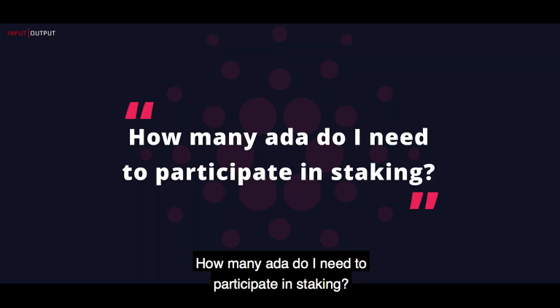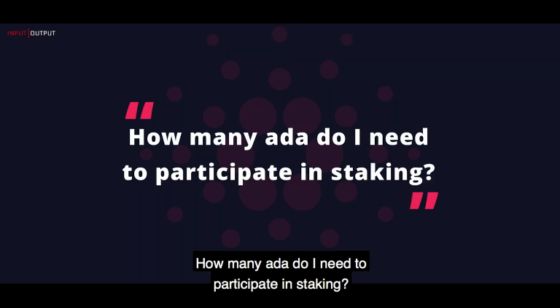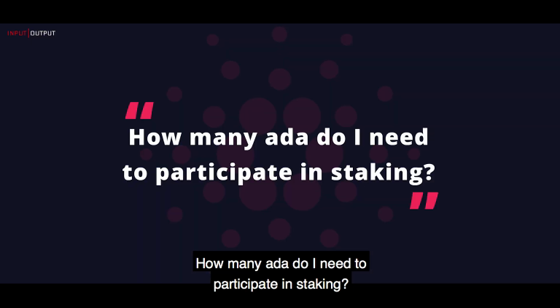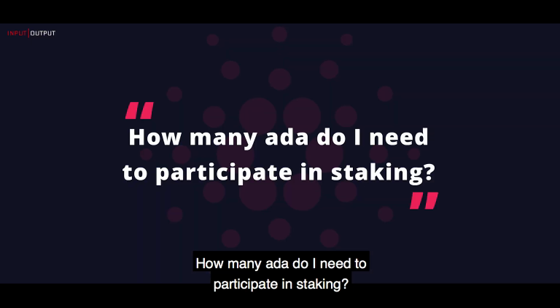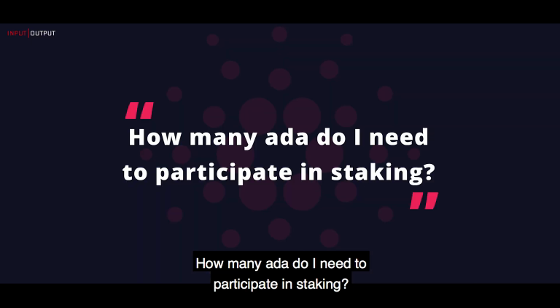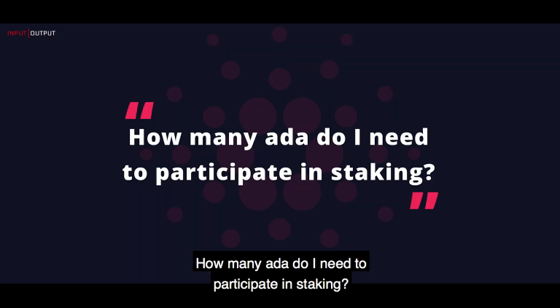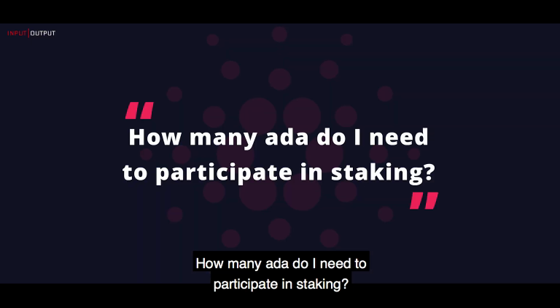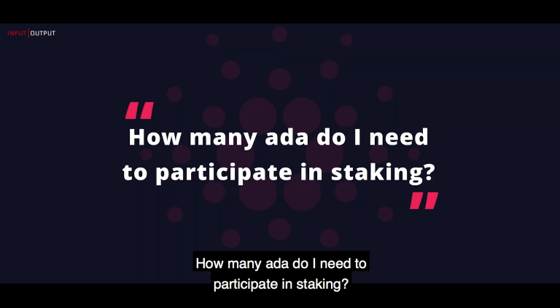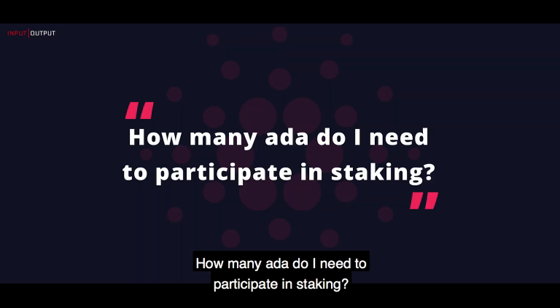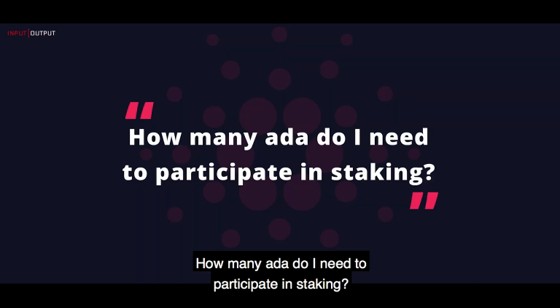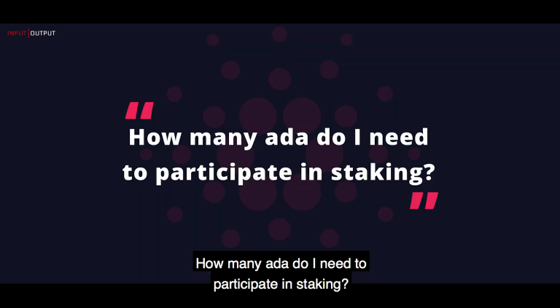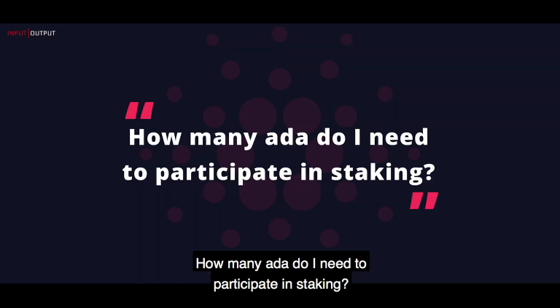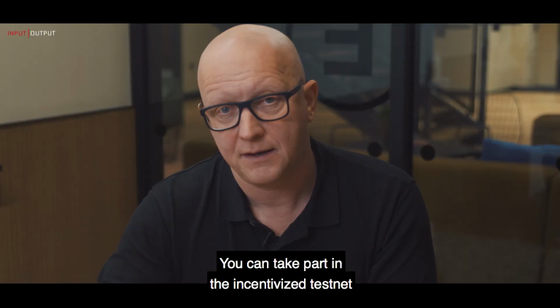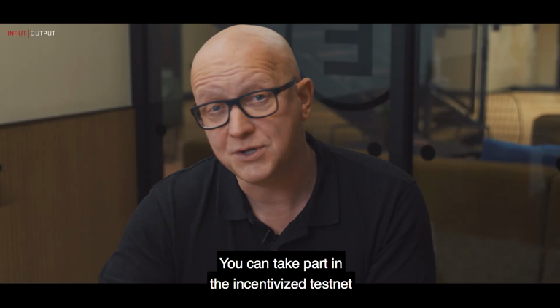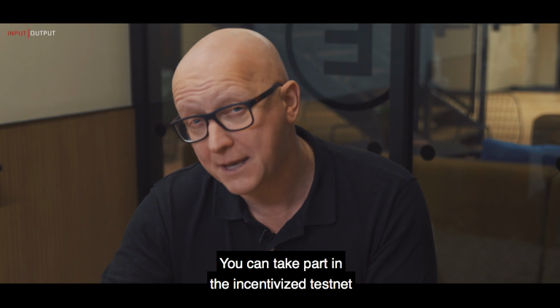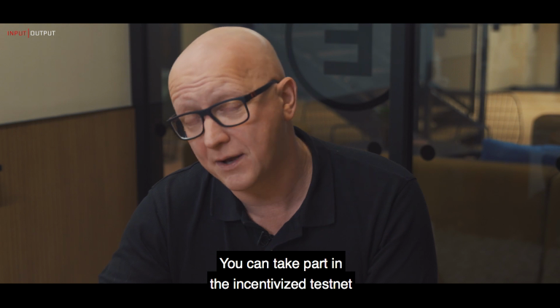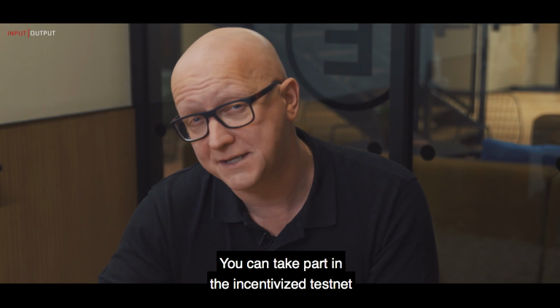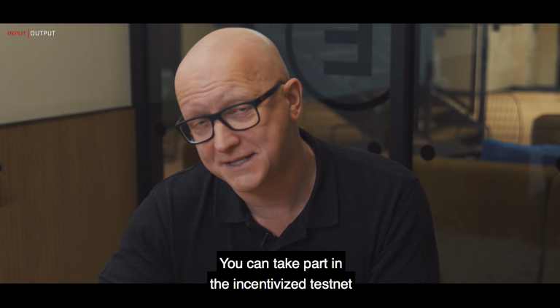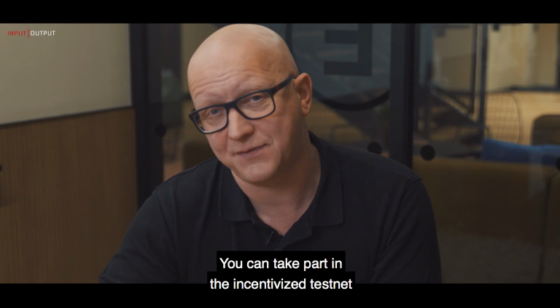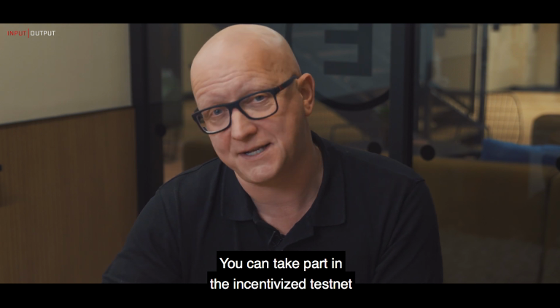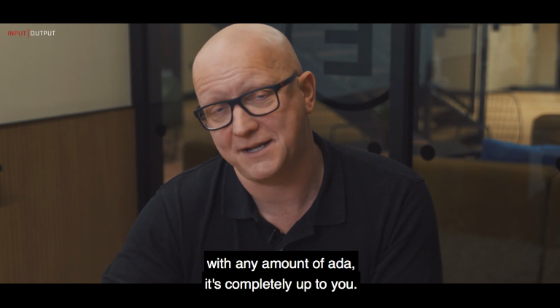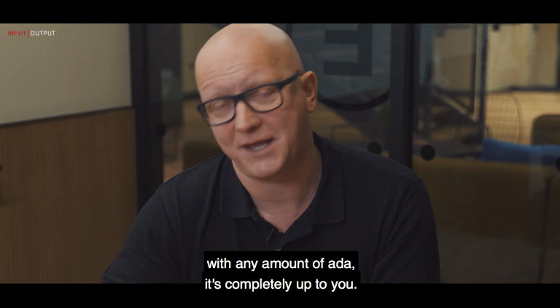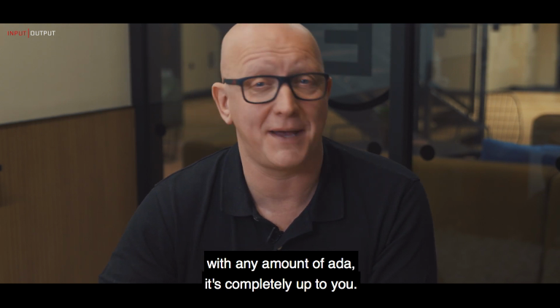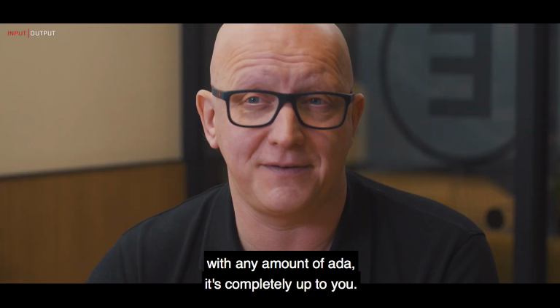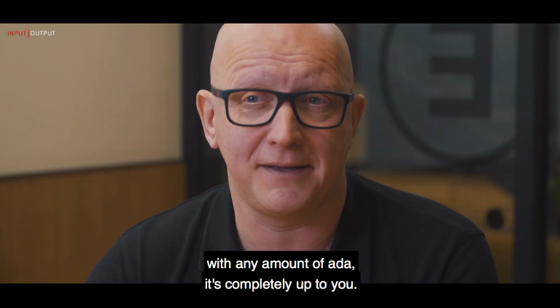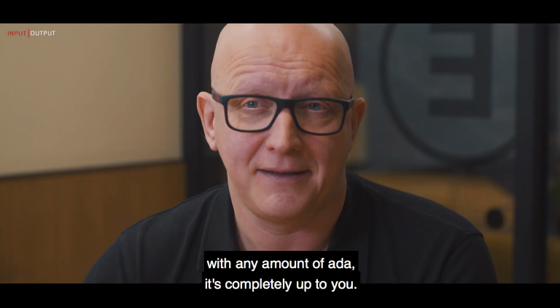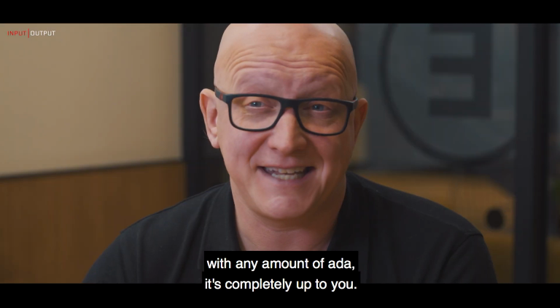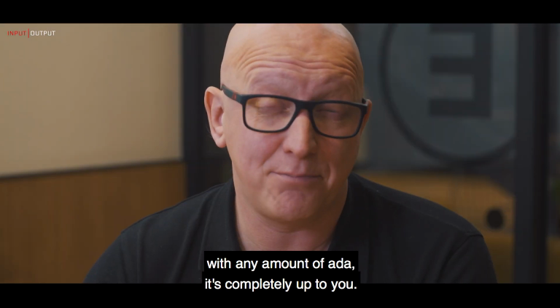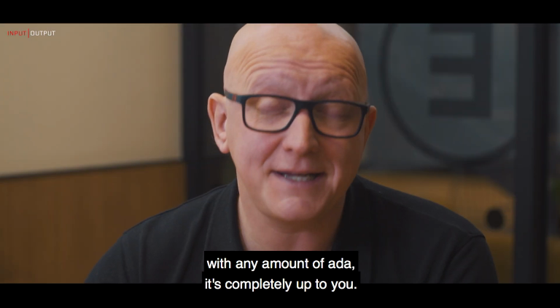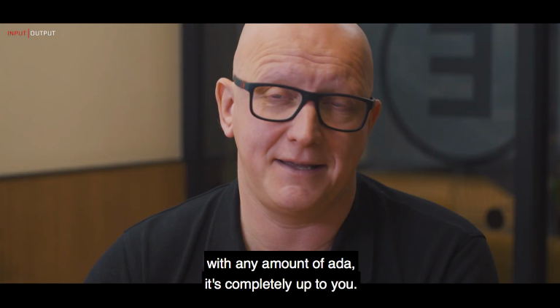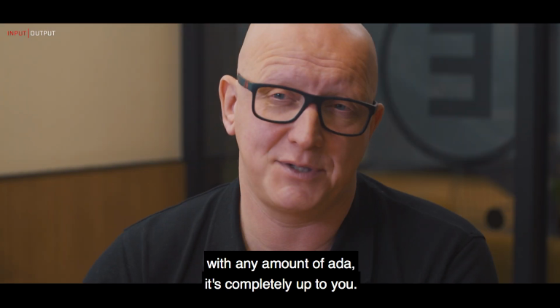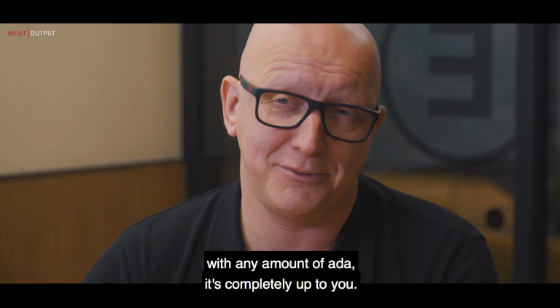How many ADA do I need to participate in staking? You can take part in the incentivized testnet with any amount of ADA. It's completely up to you.